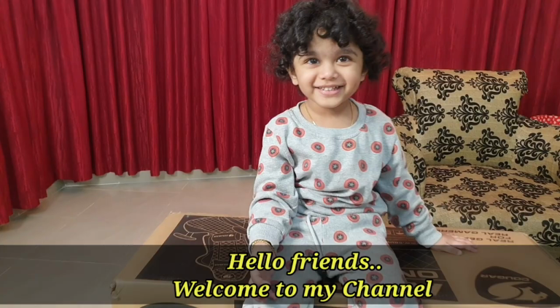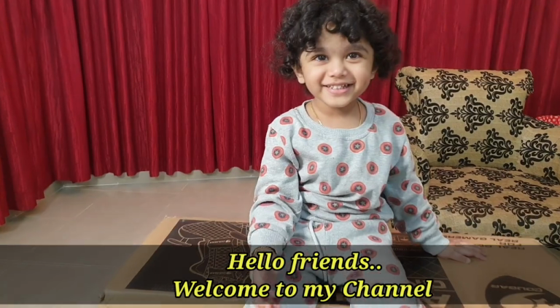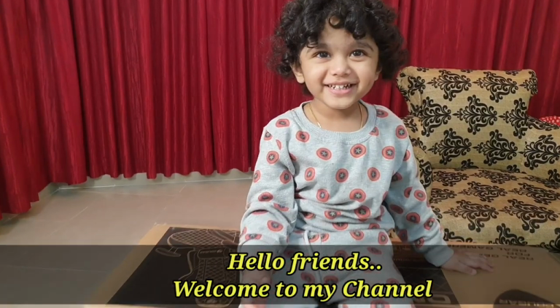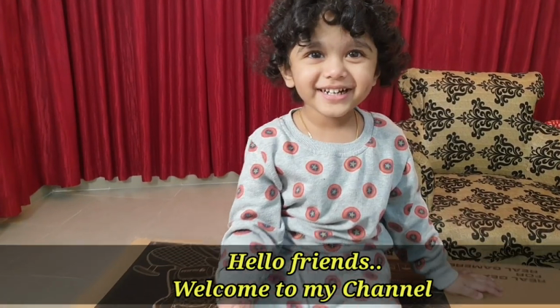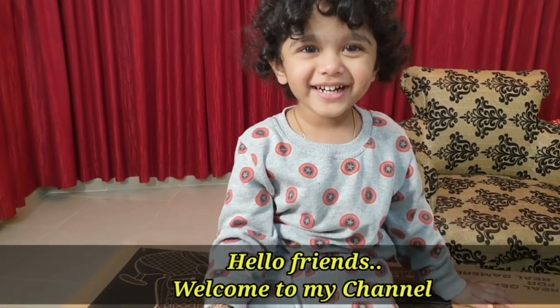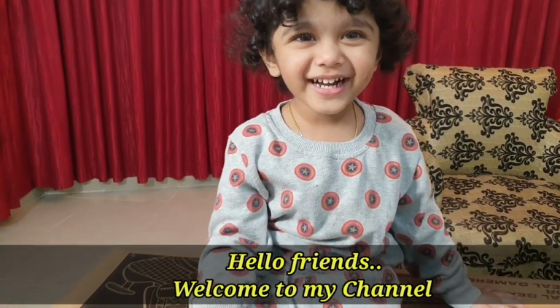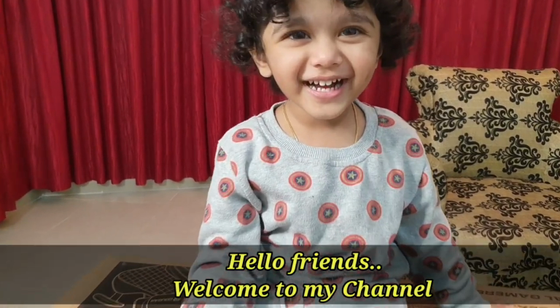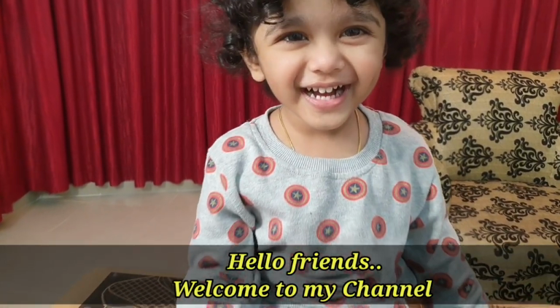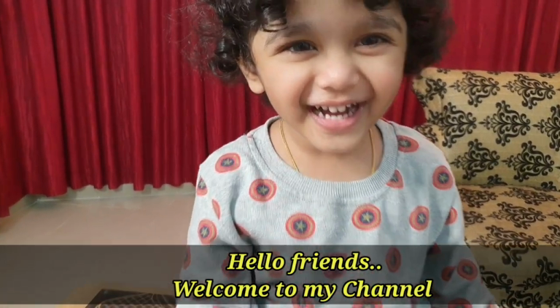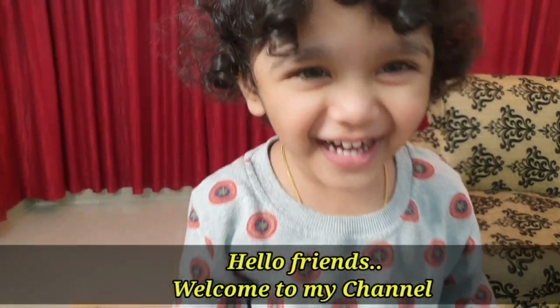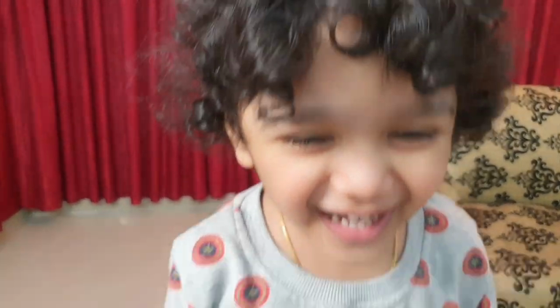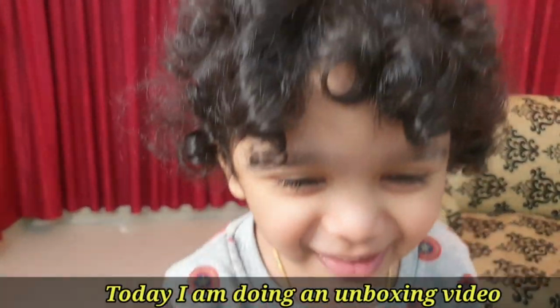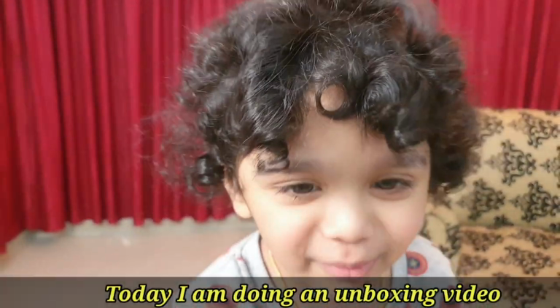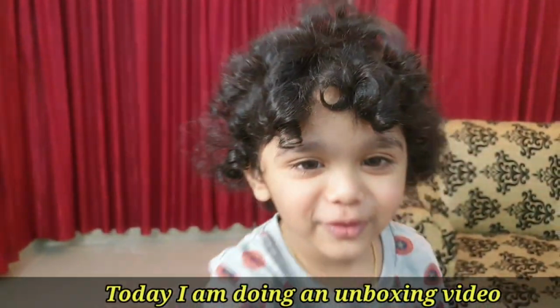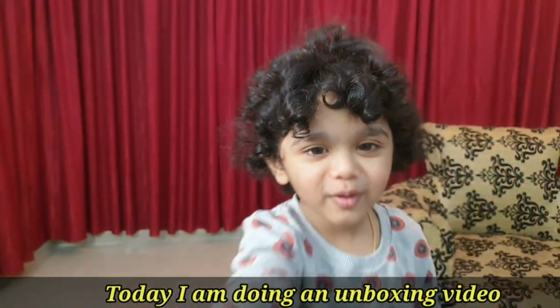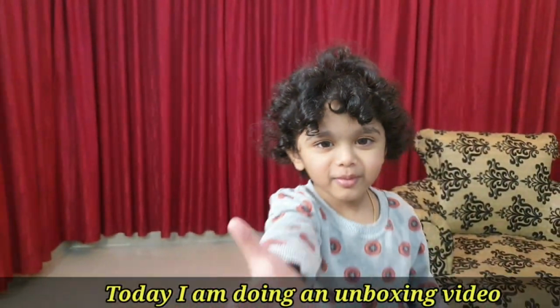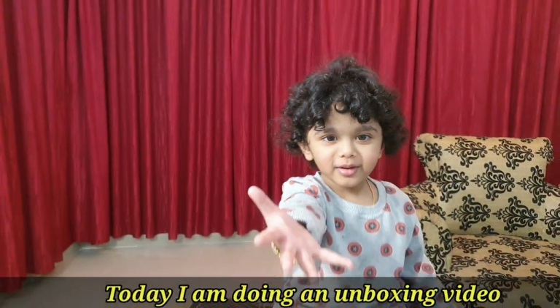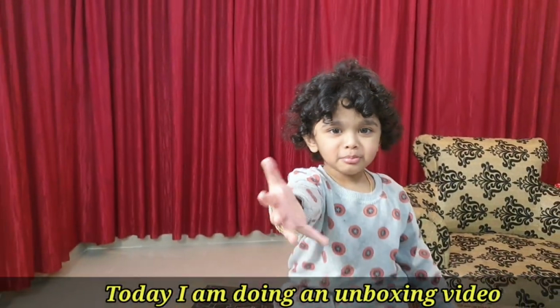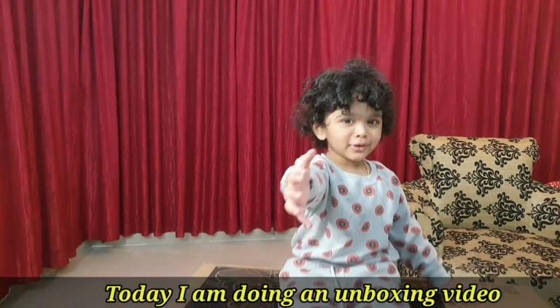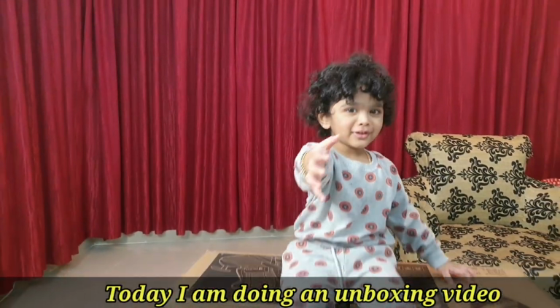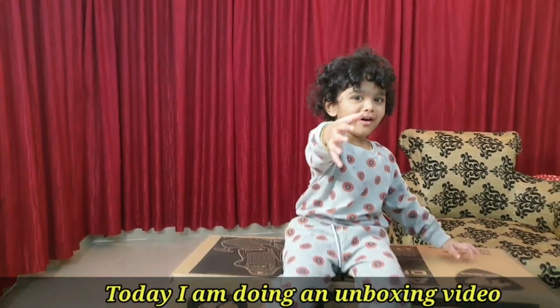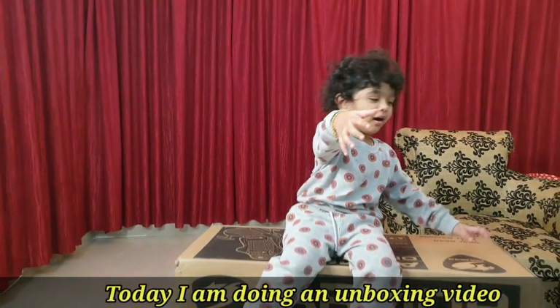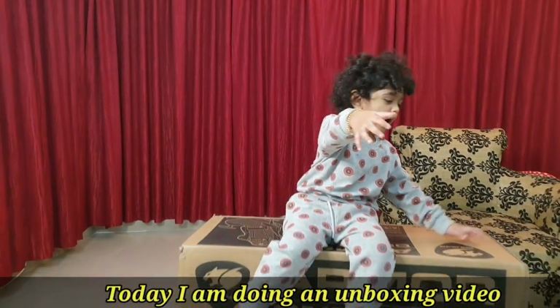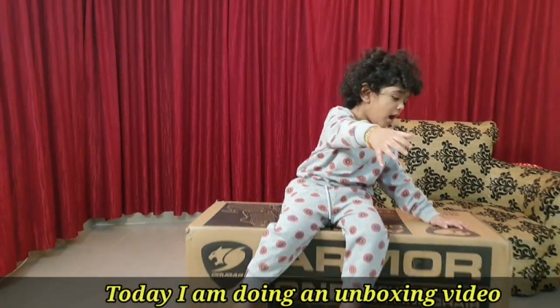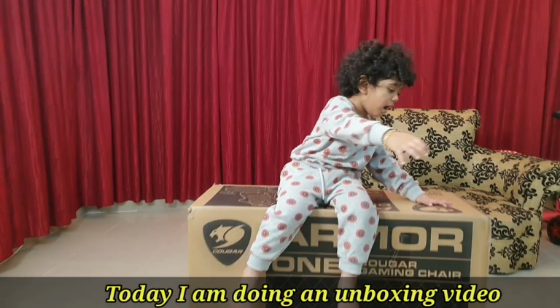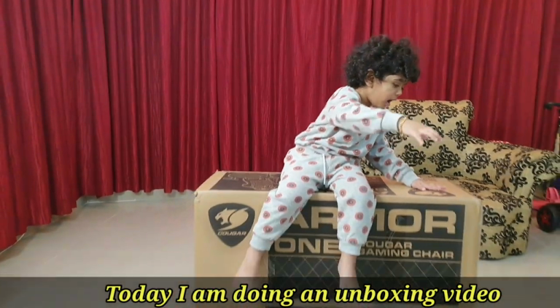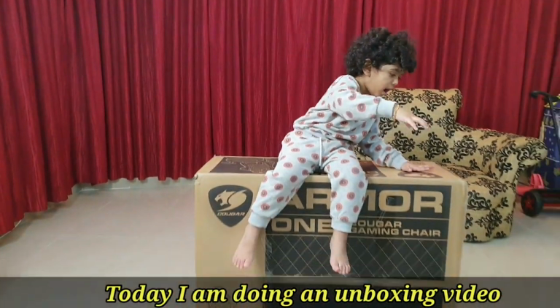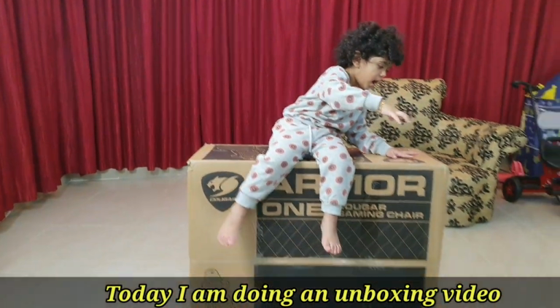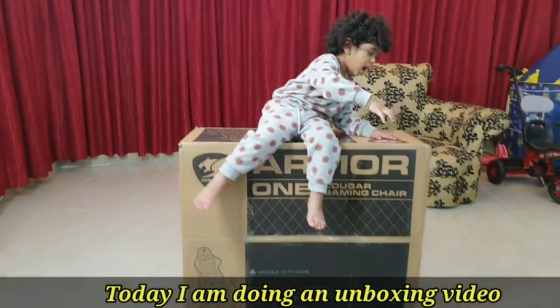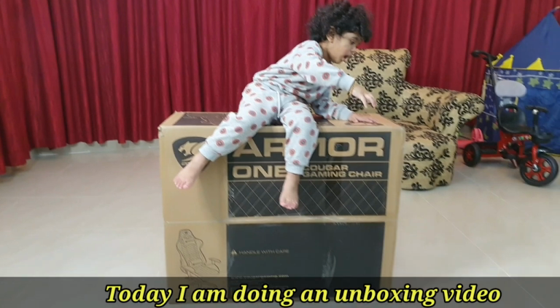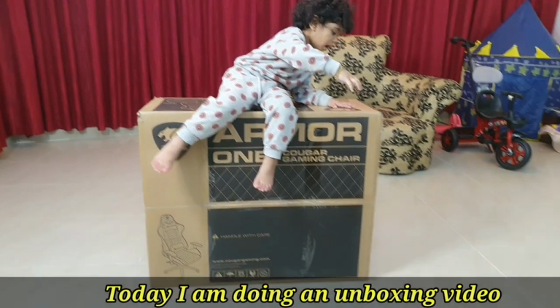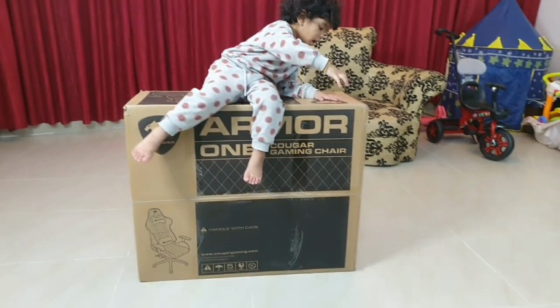Hello everyone, welcome to the Doctor's Recipe Vlog. I am going to do an unboxing video.